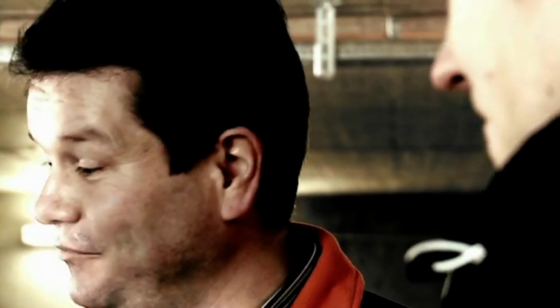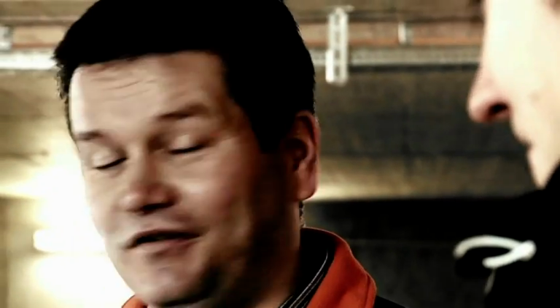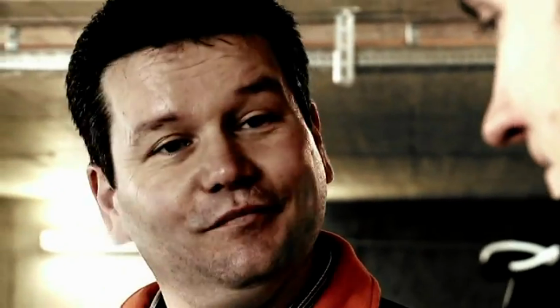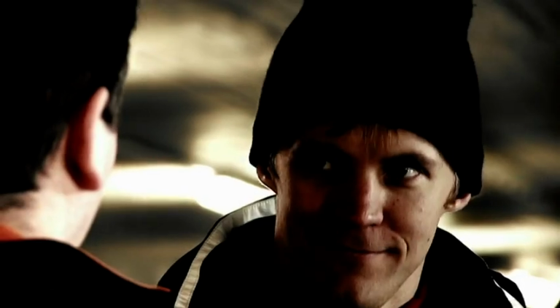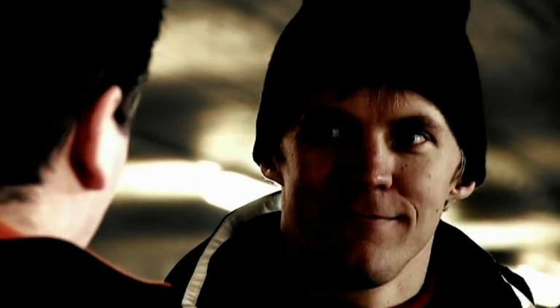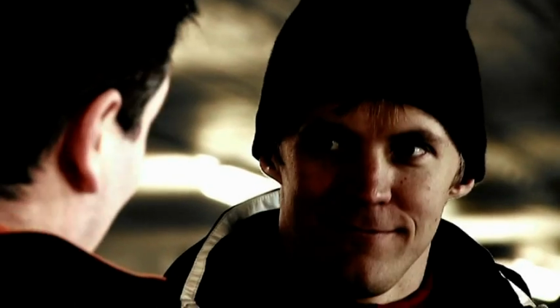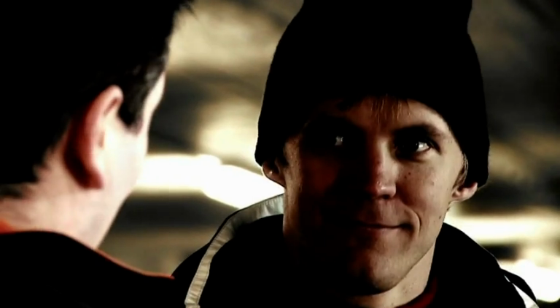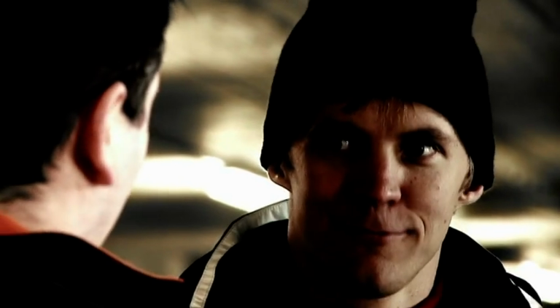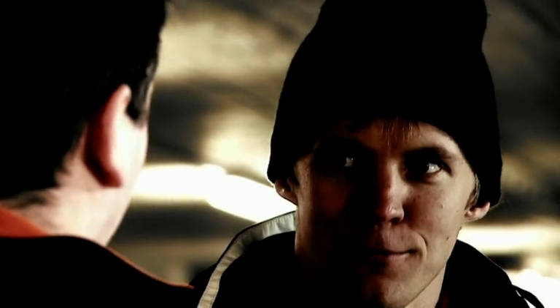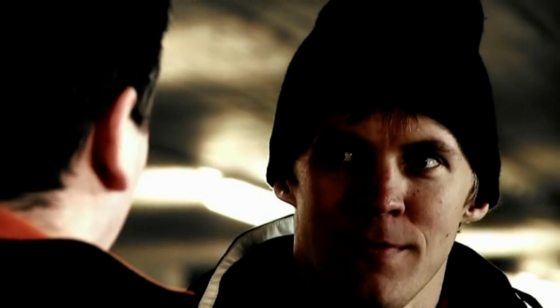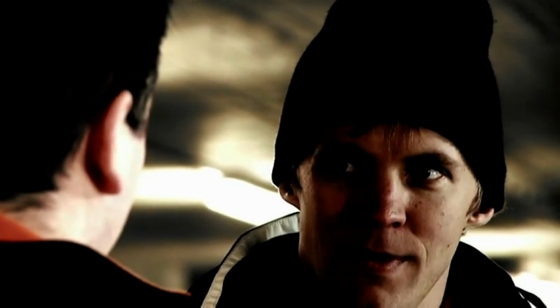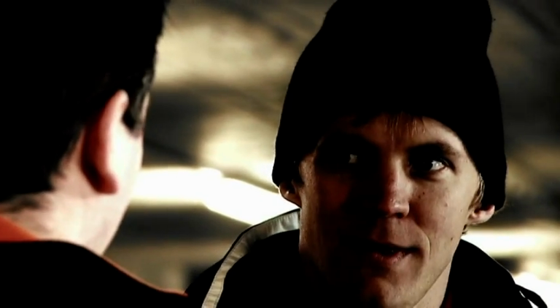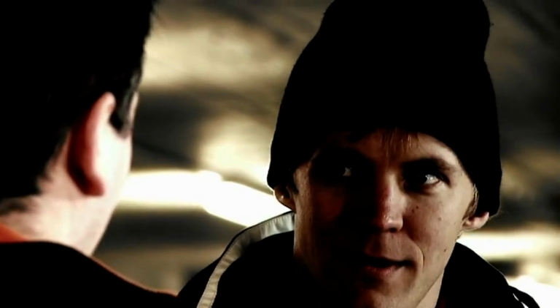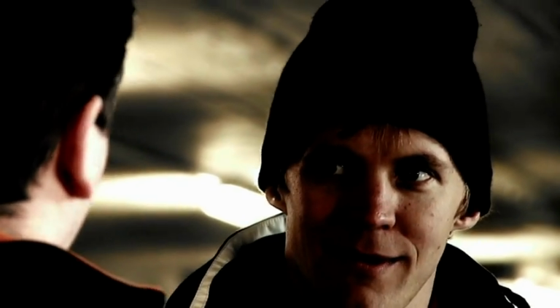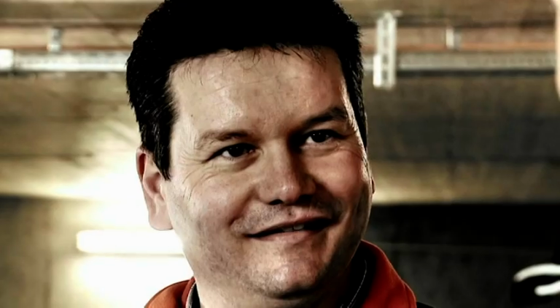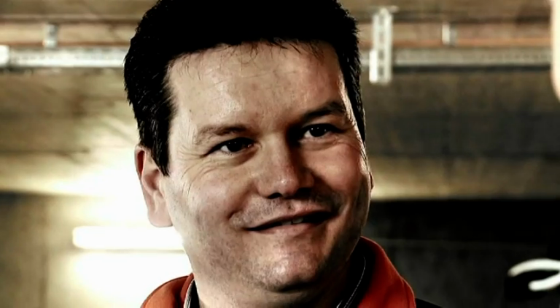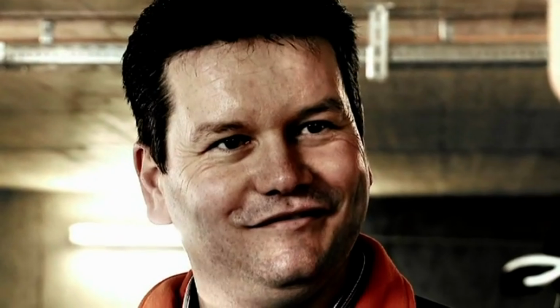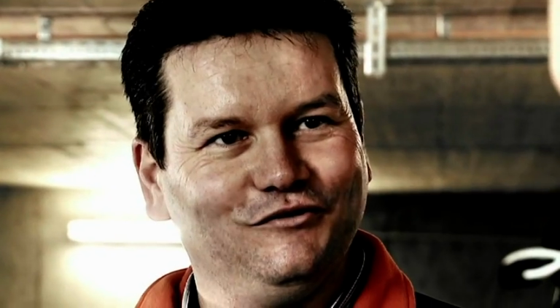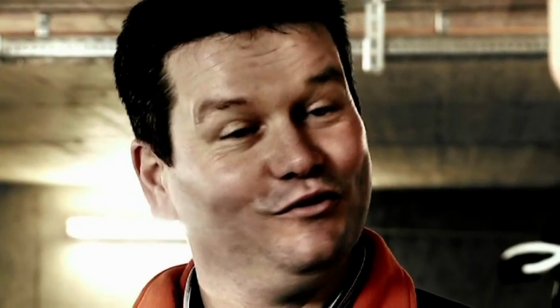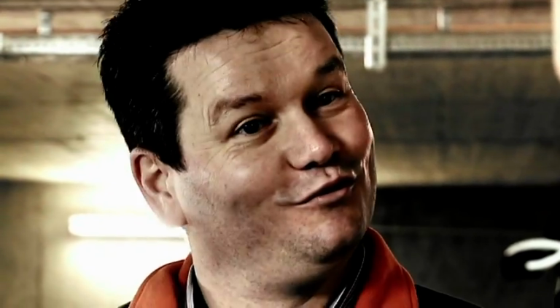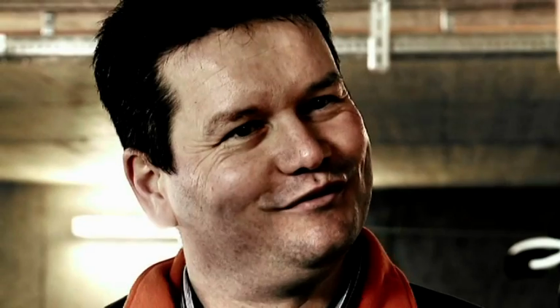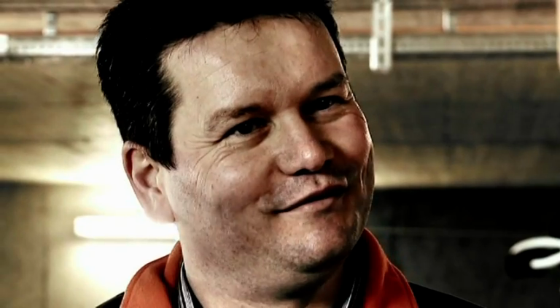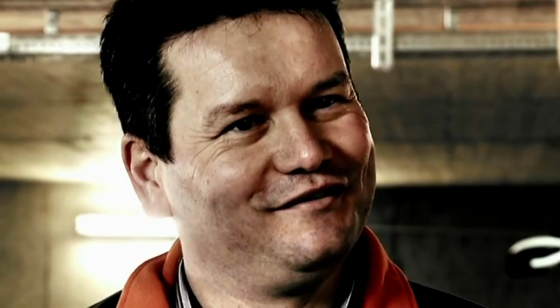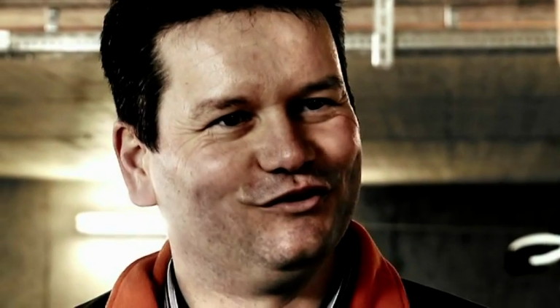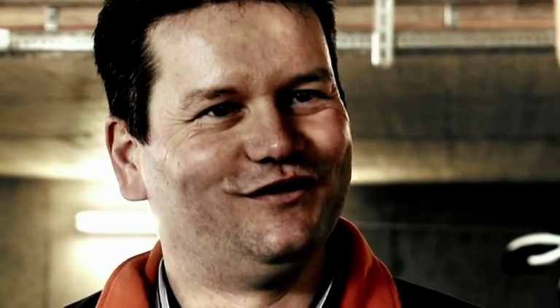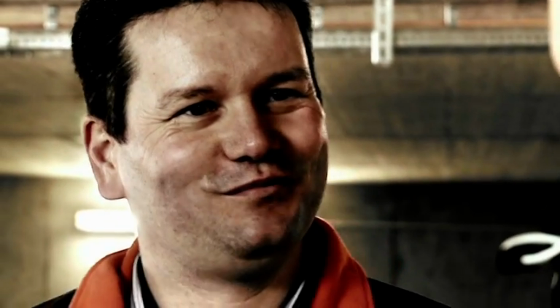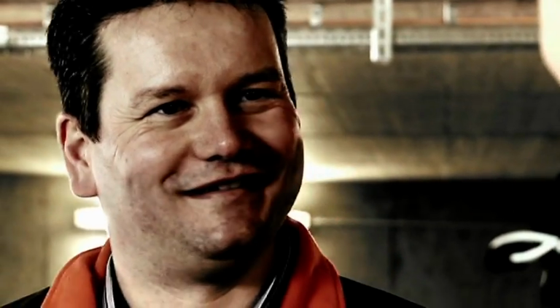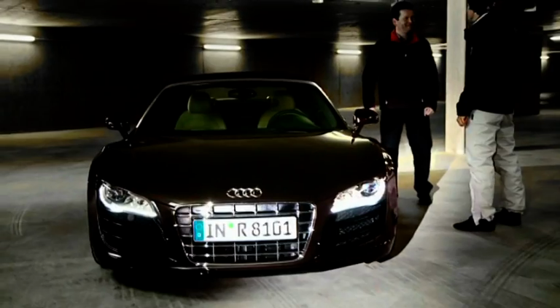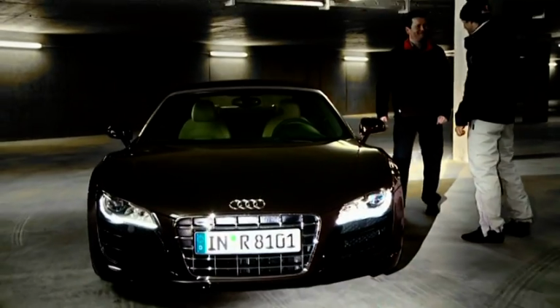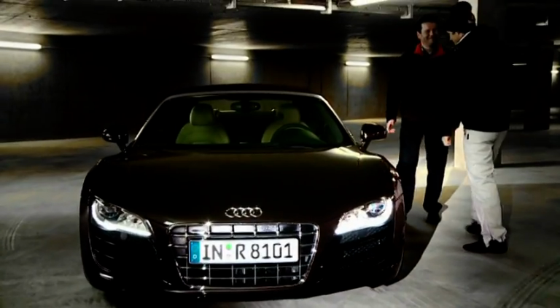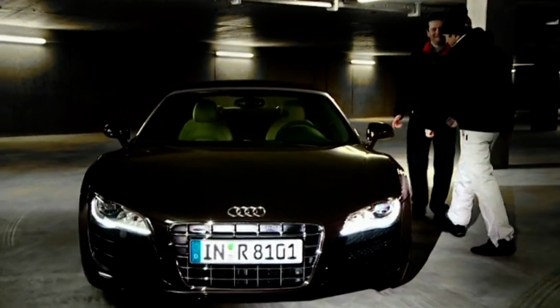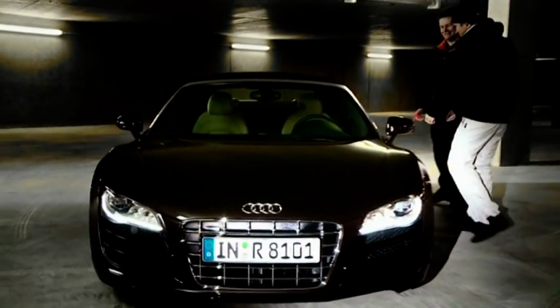I would like to ask you to put the car to a thorough test today. Have fun! Gladly.